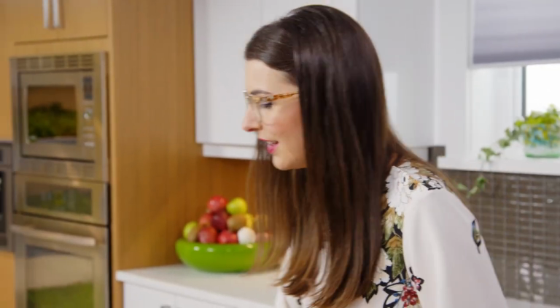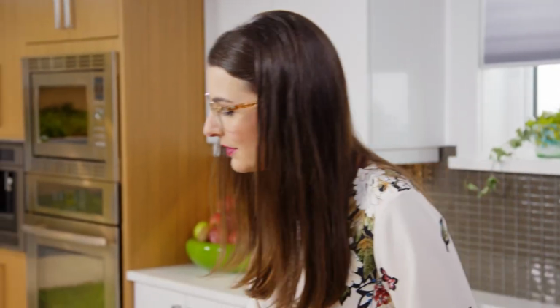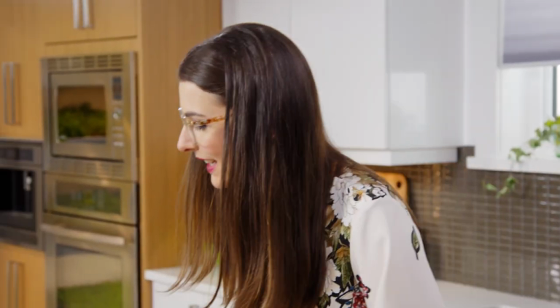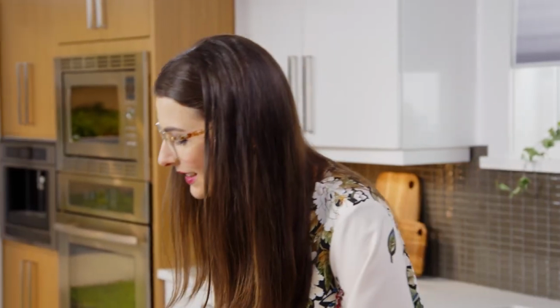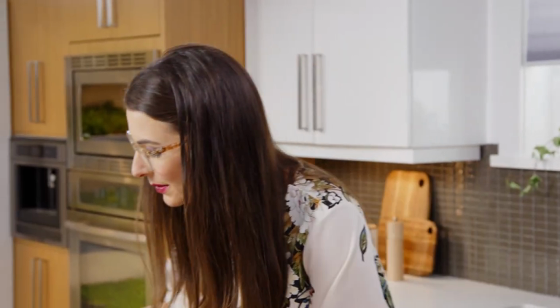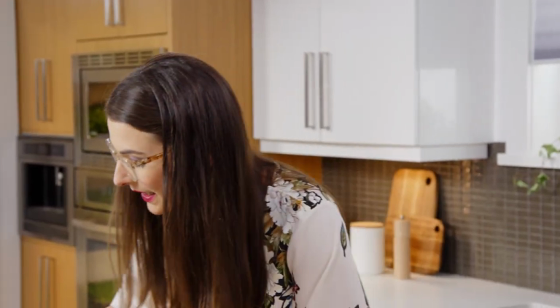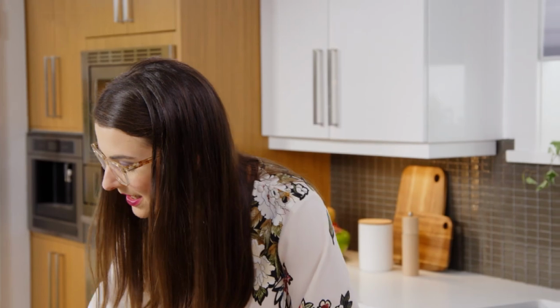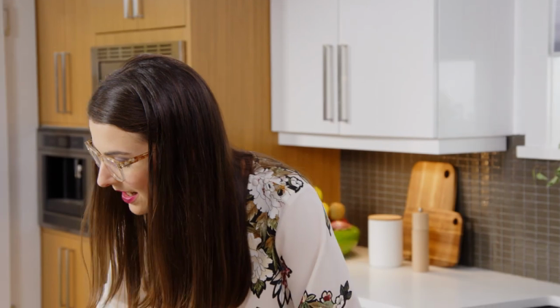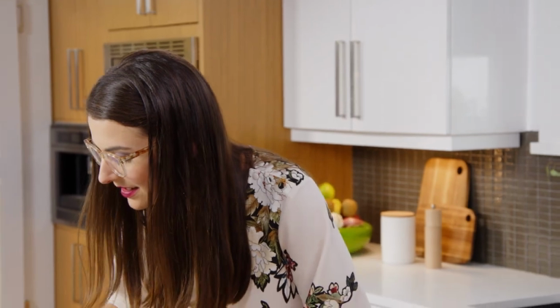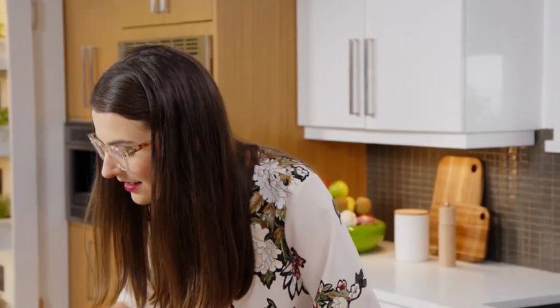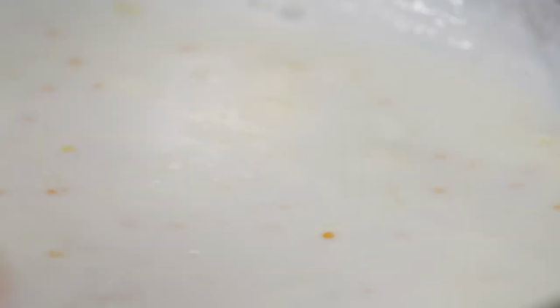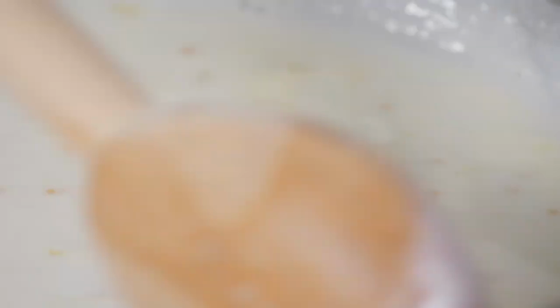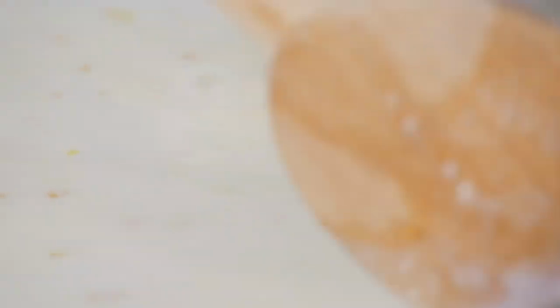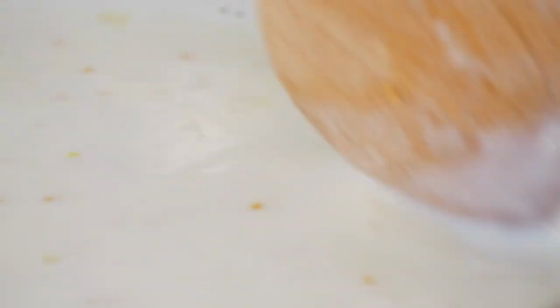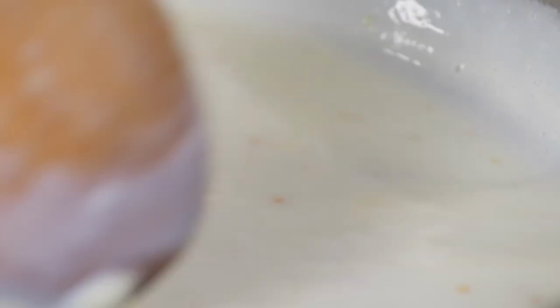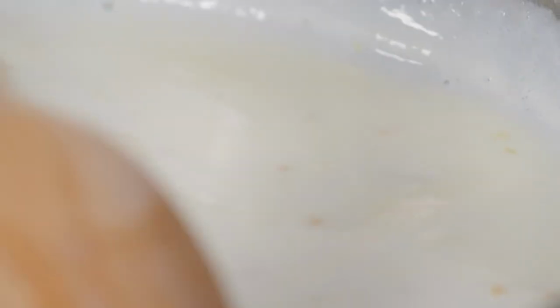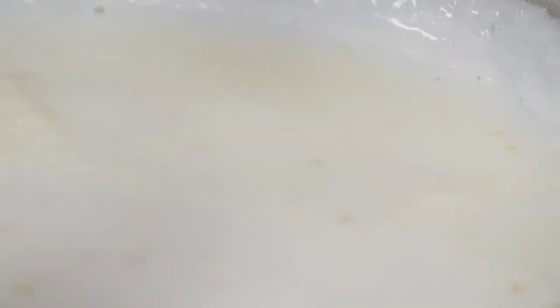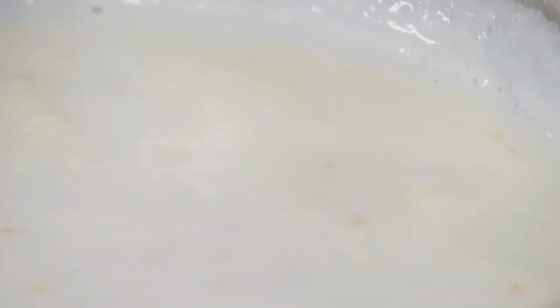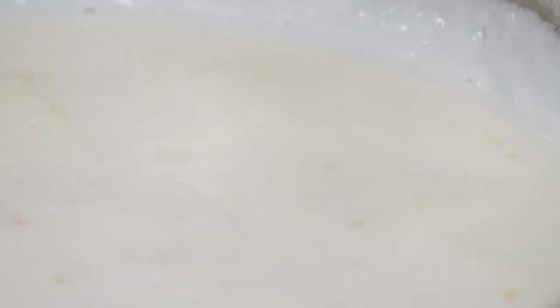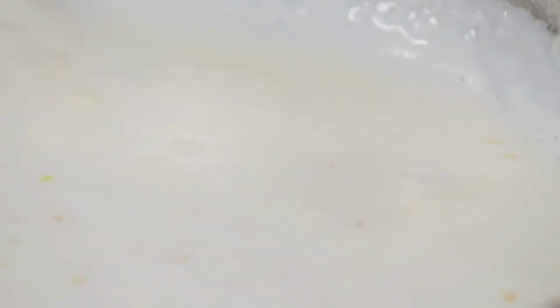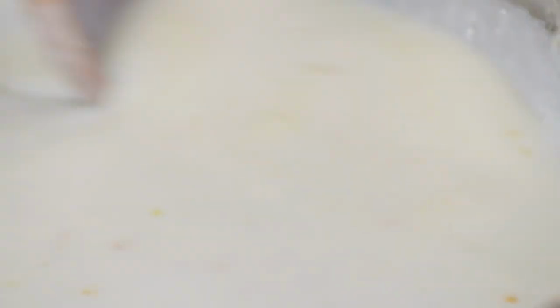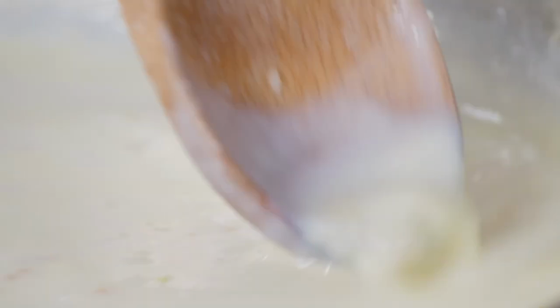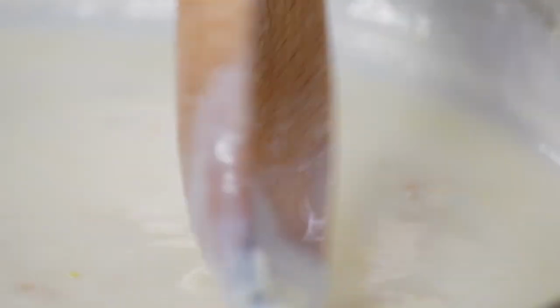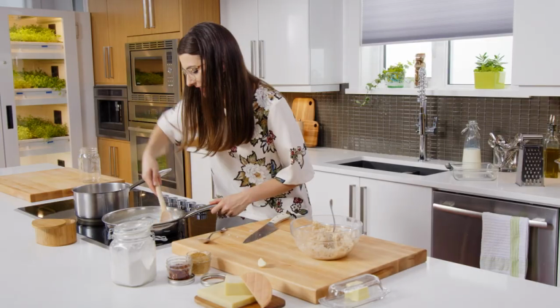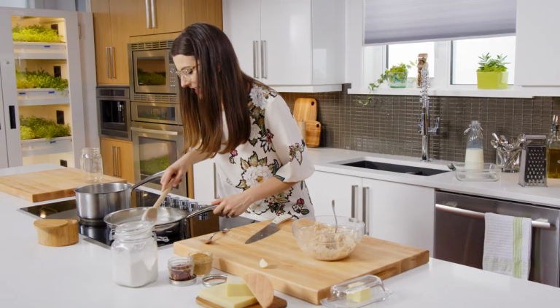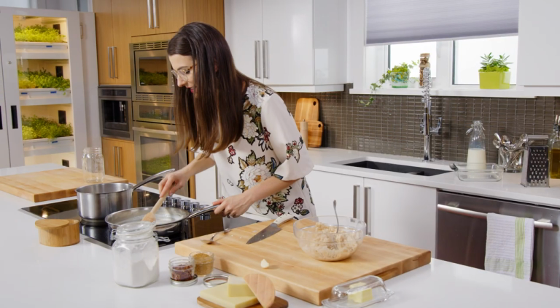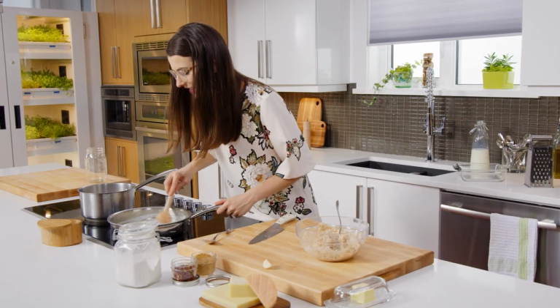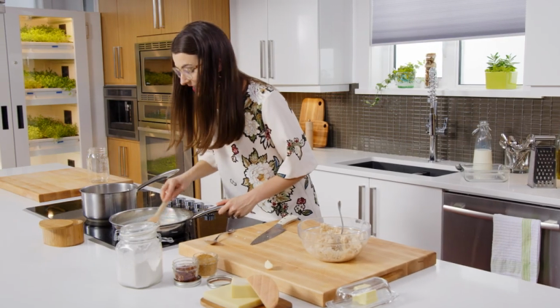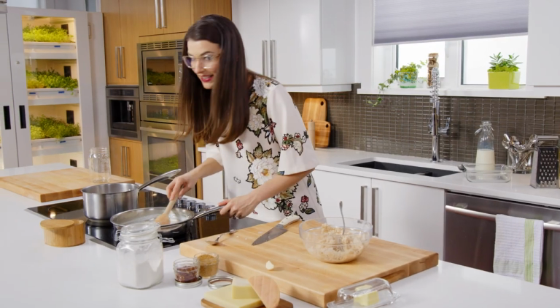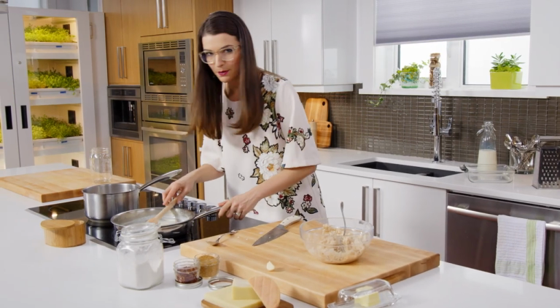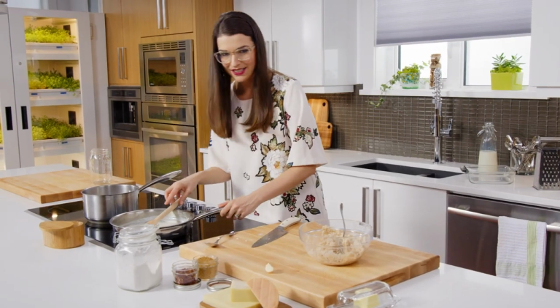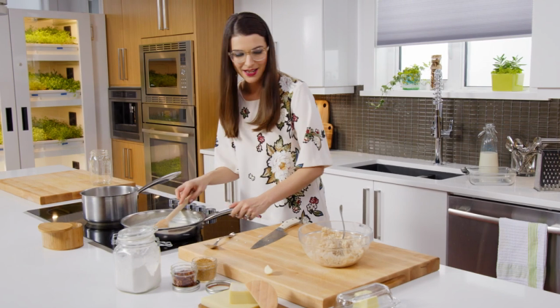Well, hello, white sauce — almost thickened up. It's bean time.